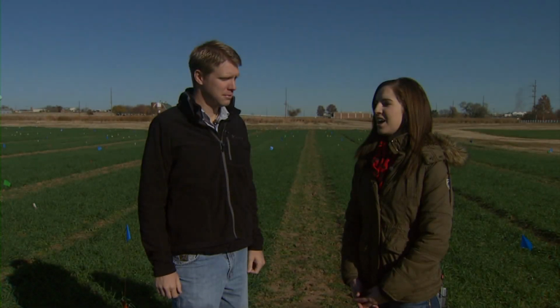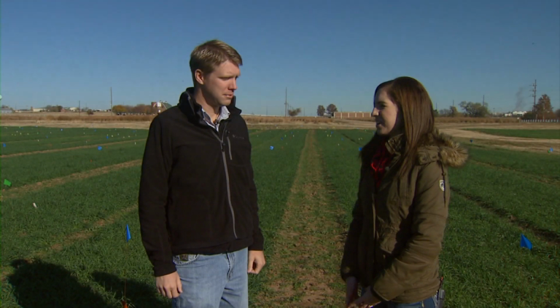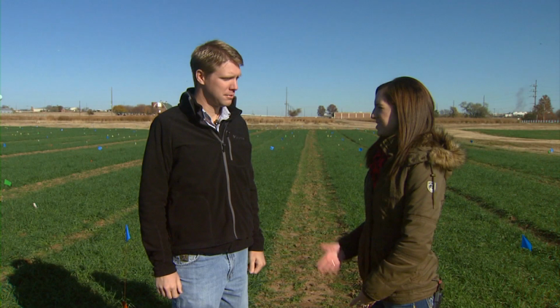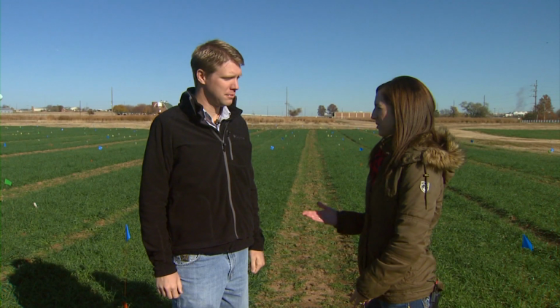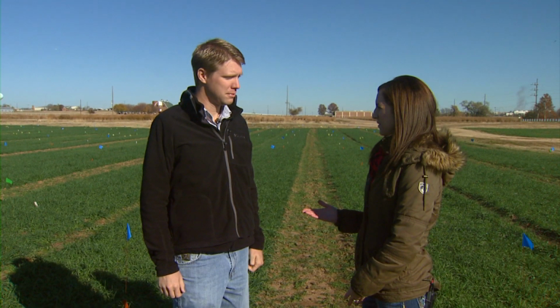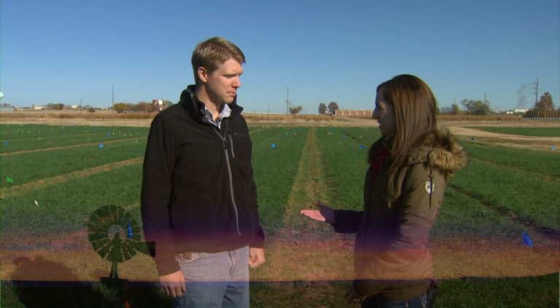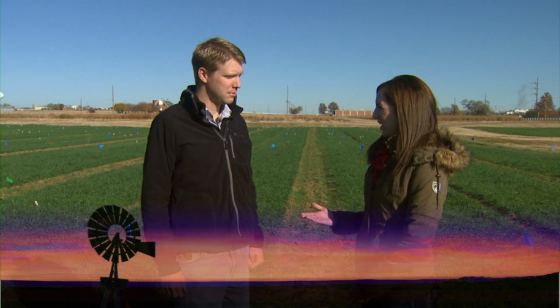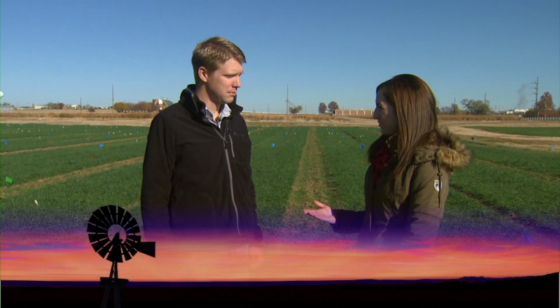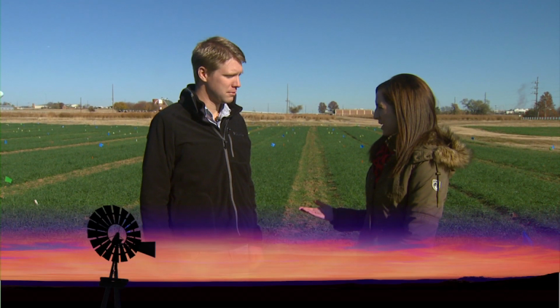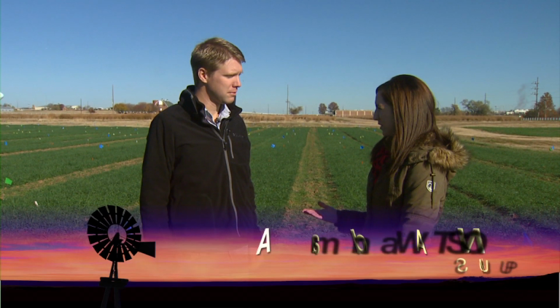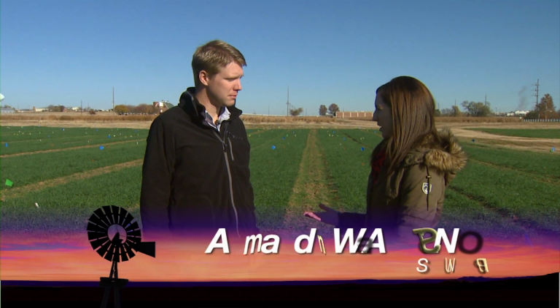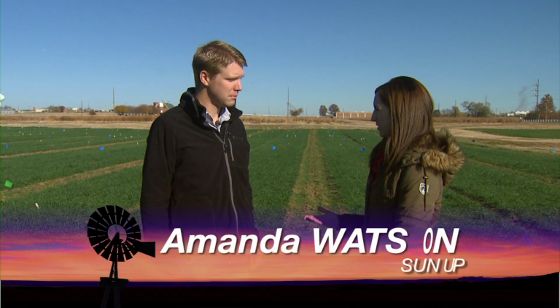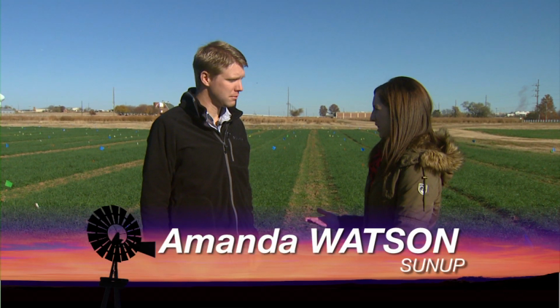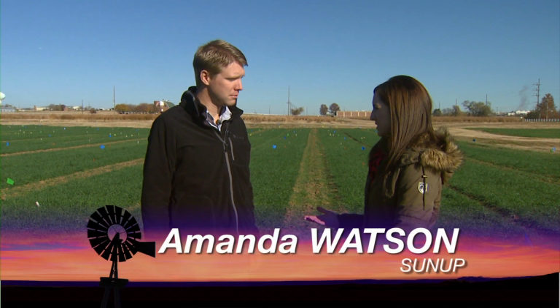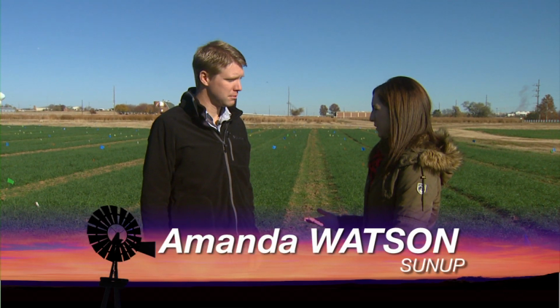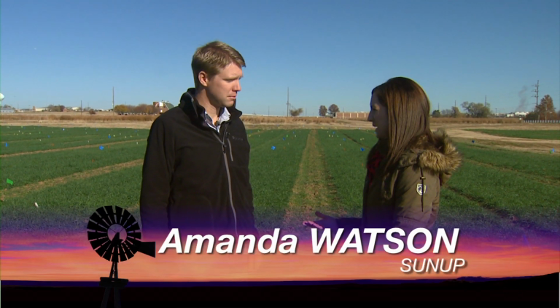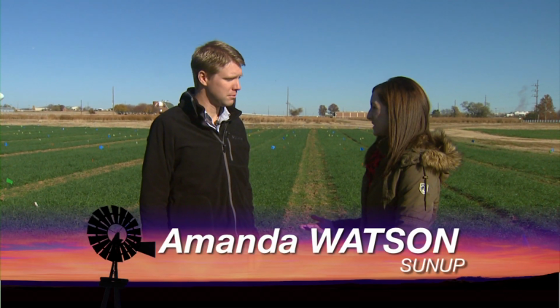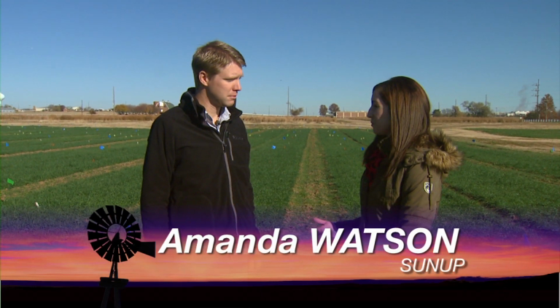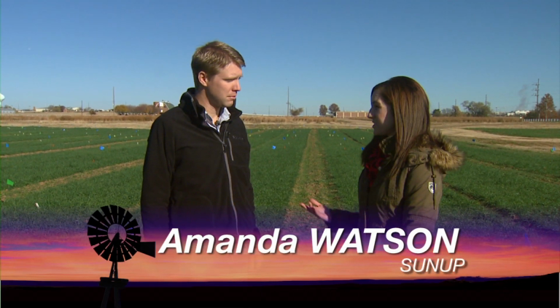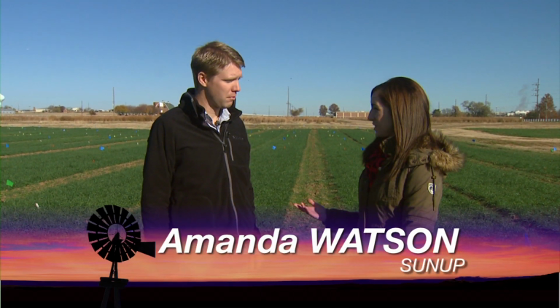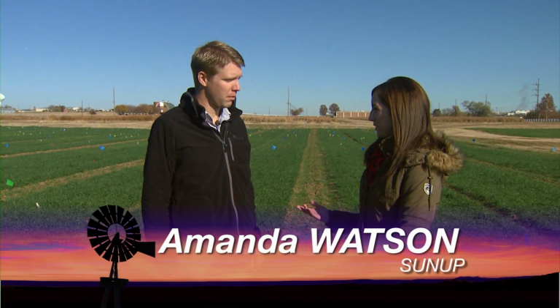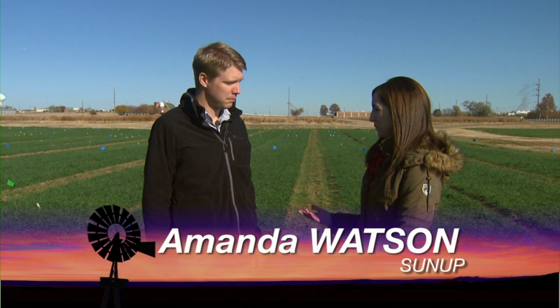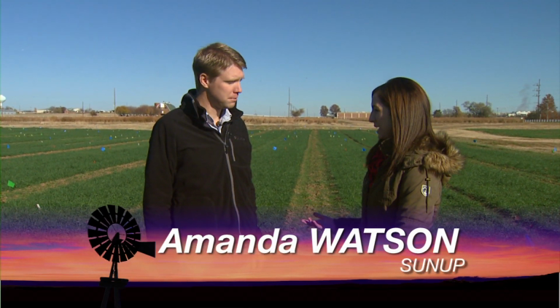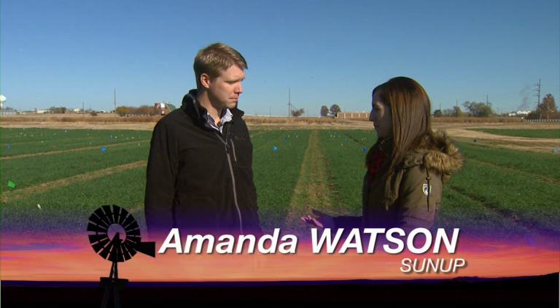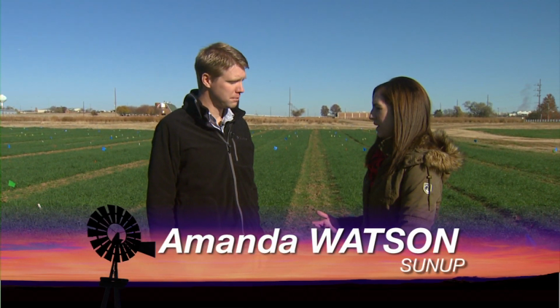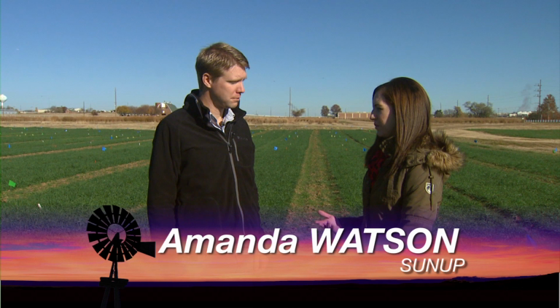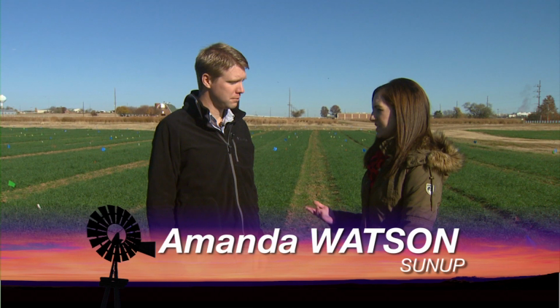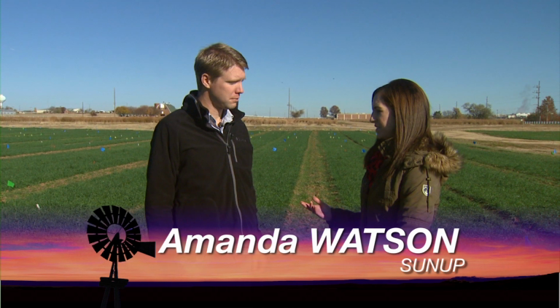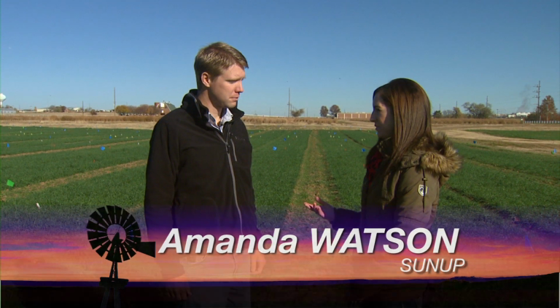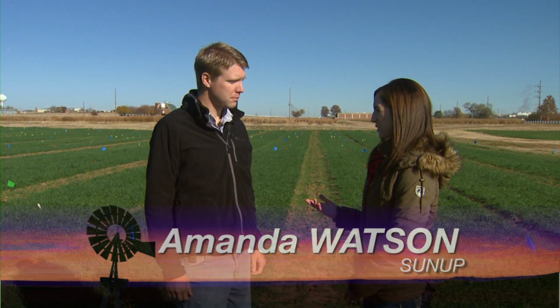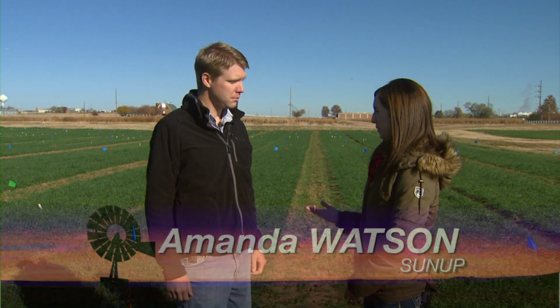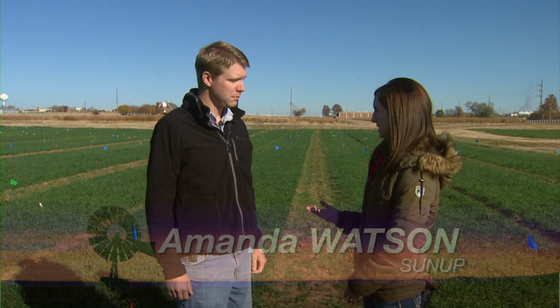Okay Joe, we've gotten a lot of rainfall over the last few weeks, which is good for the wheat, but what does it do for the weeds?